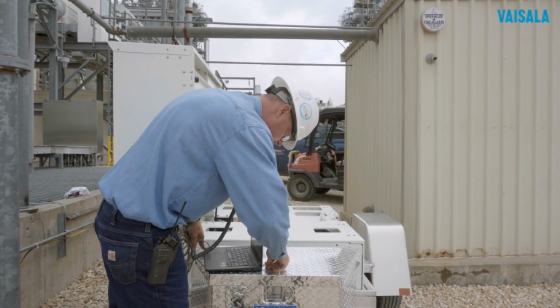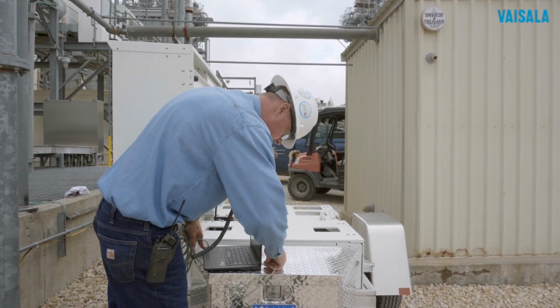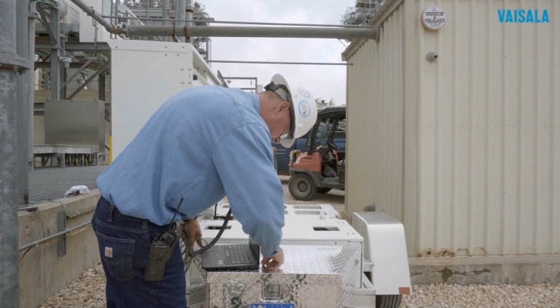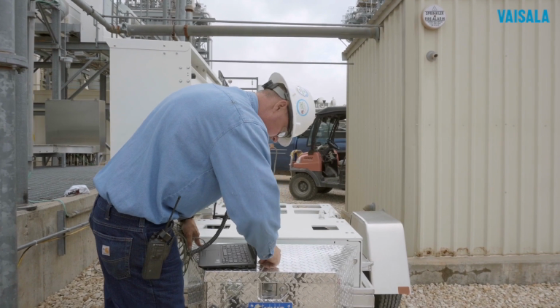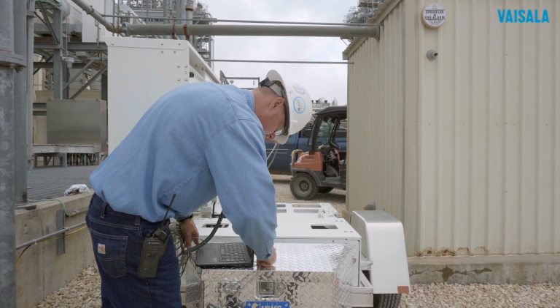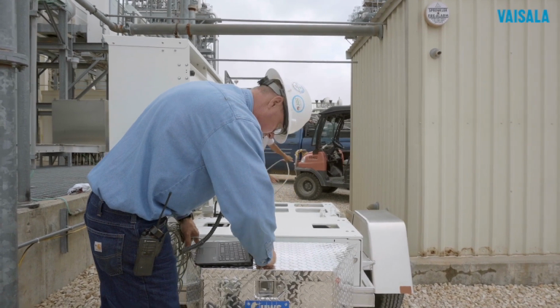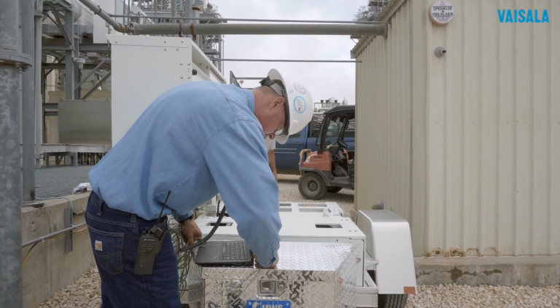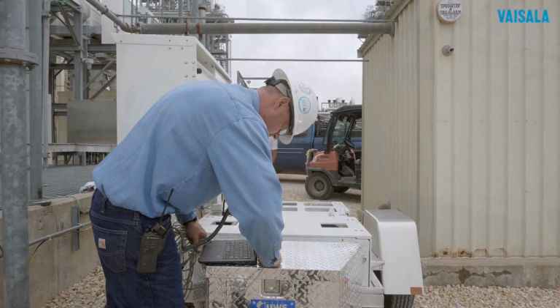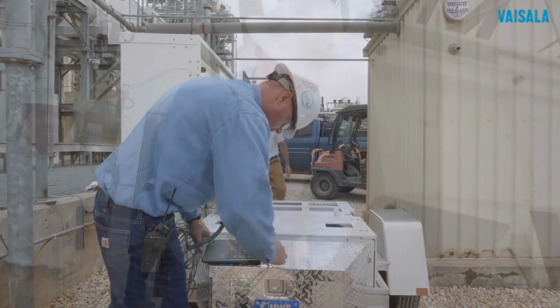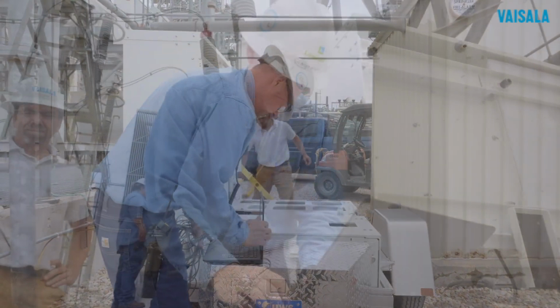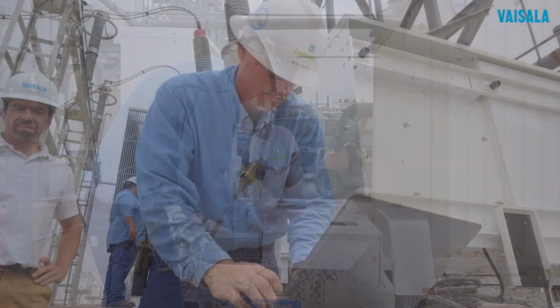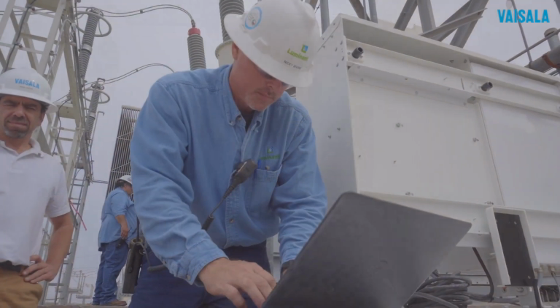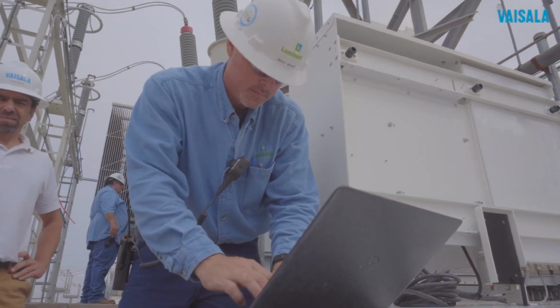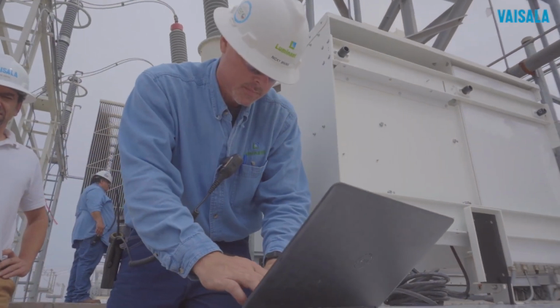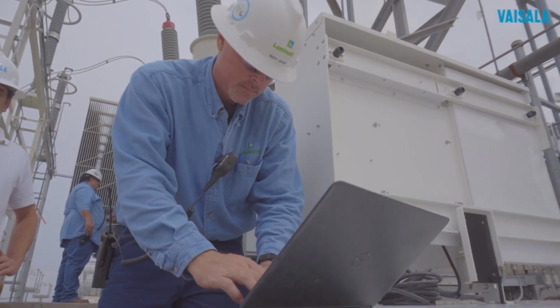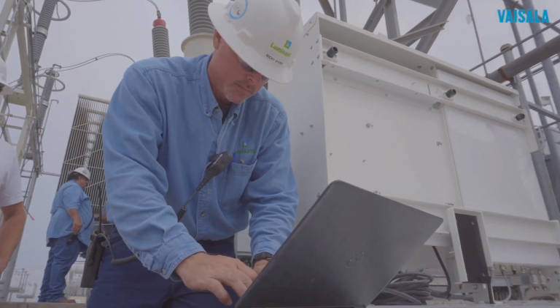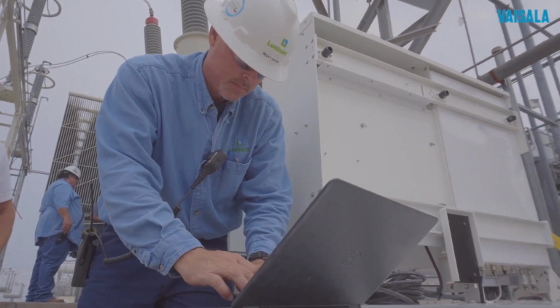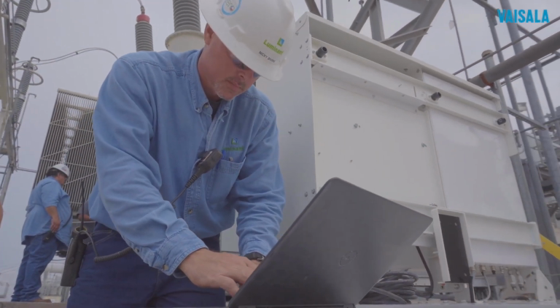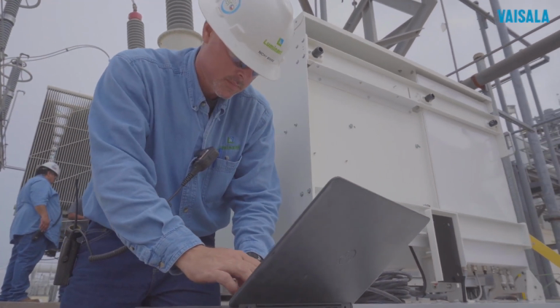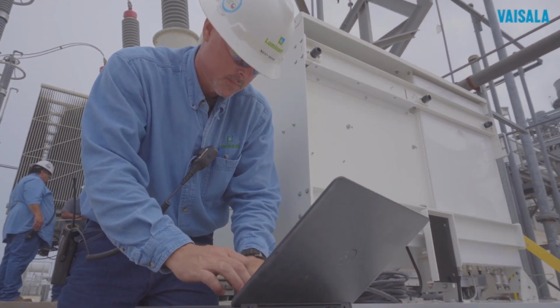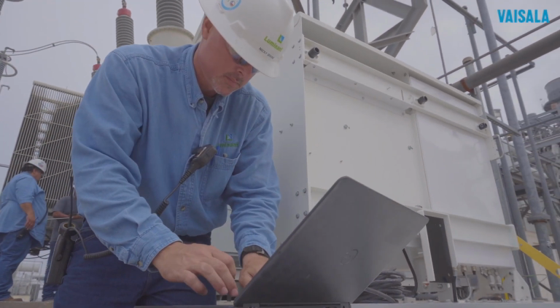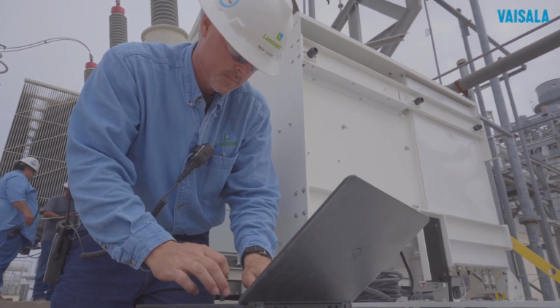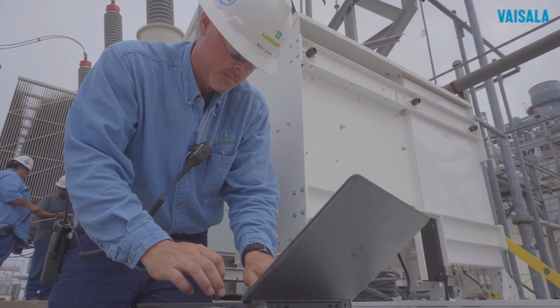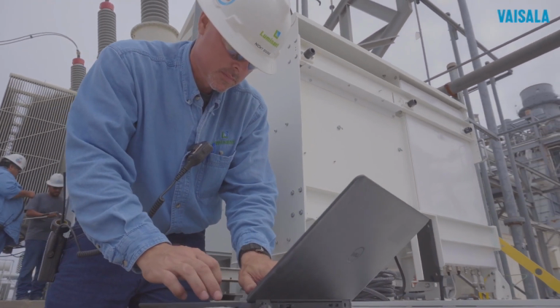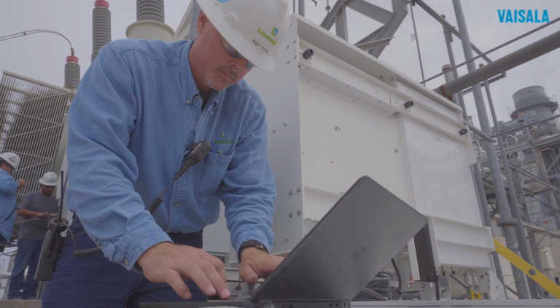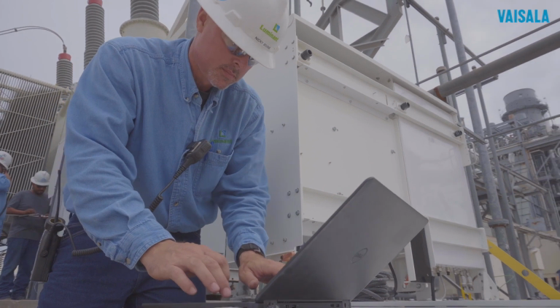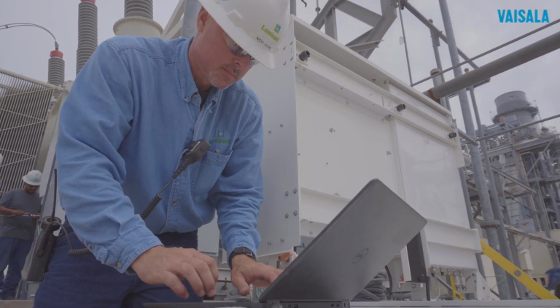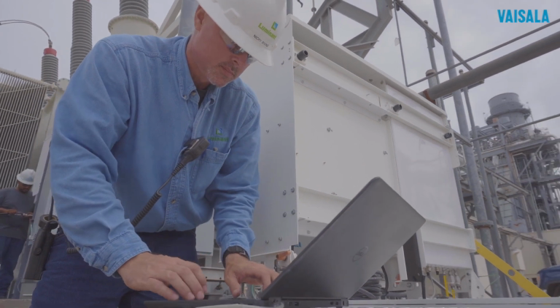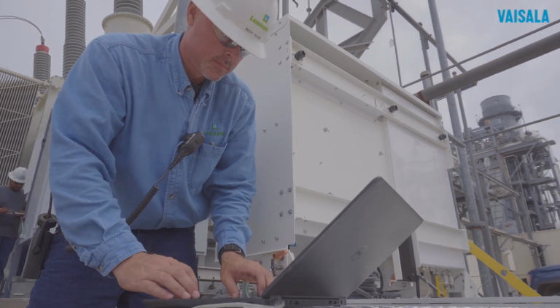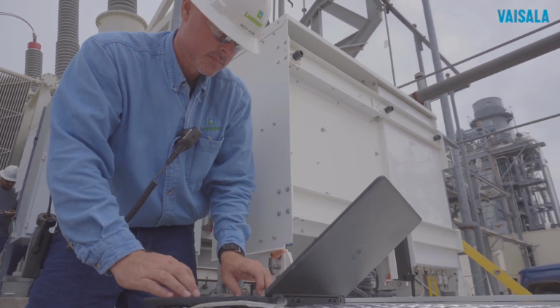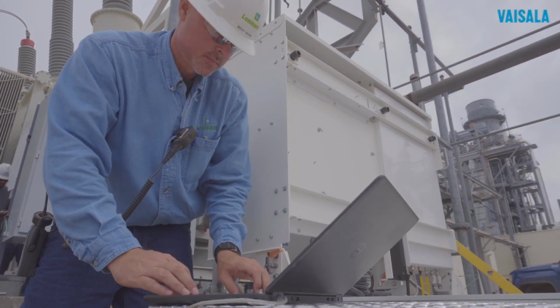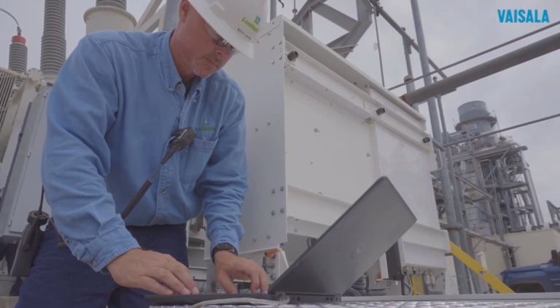In an hour, you will be looking at the first data. The data can be viewed via a web browser — no proprietary software is needed.